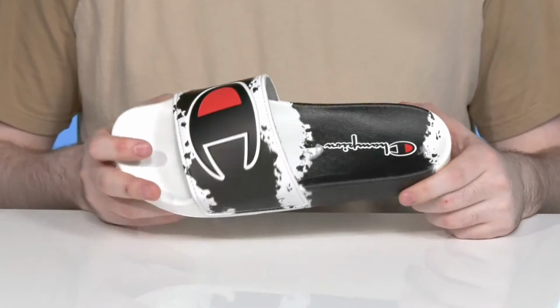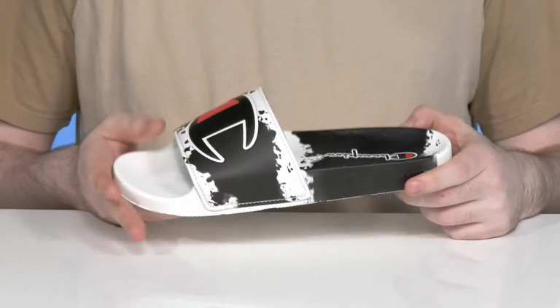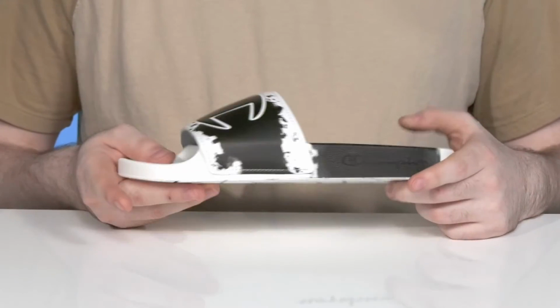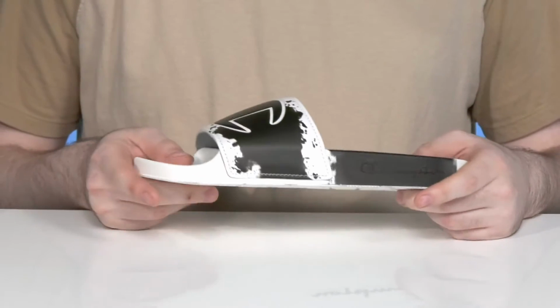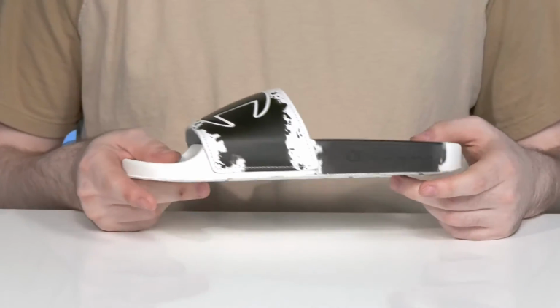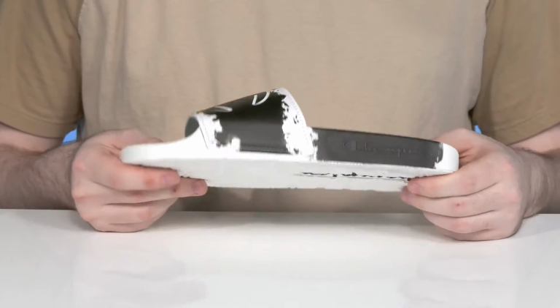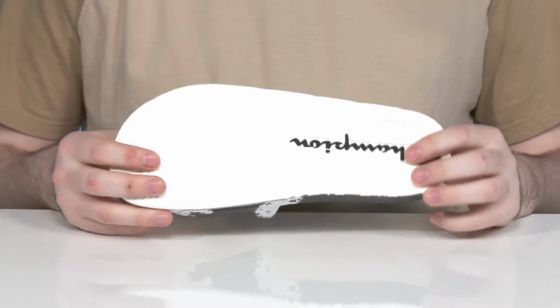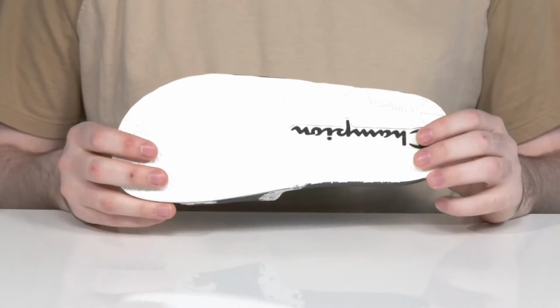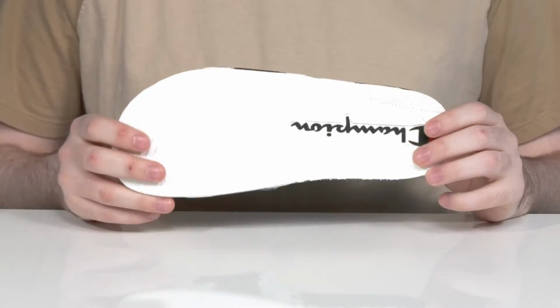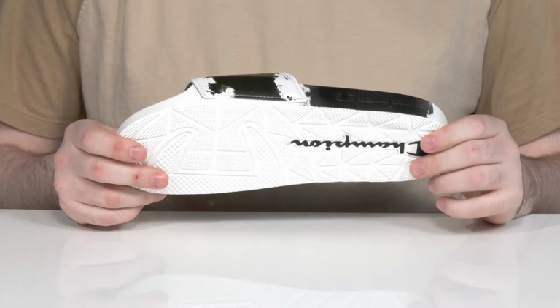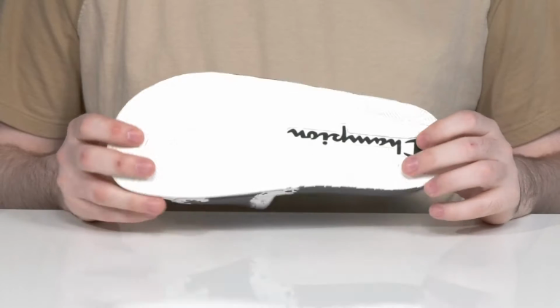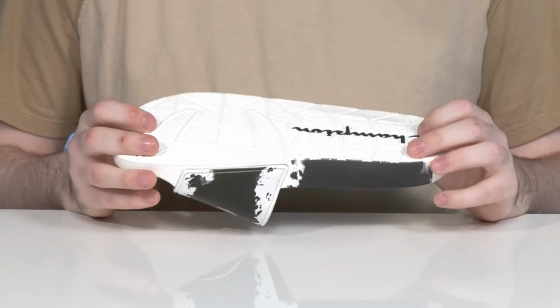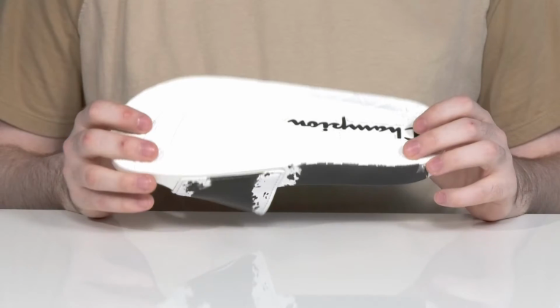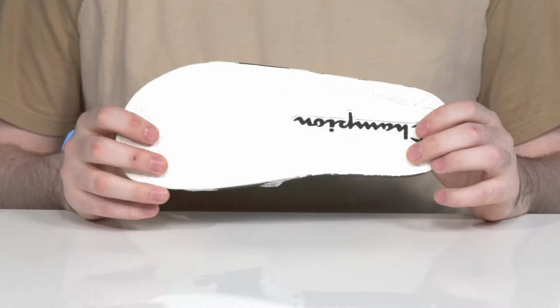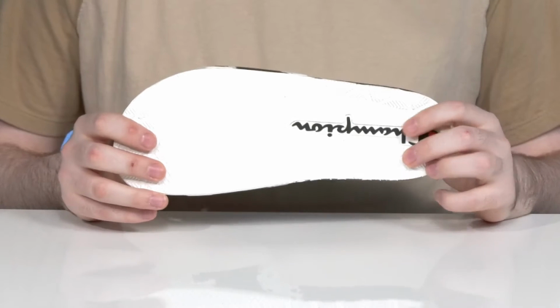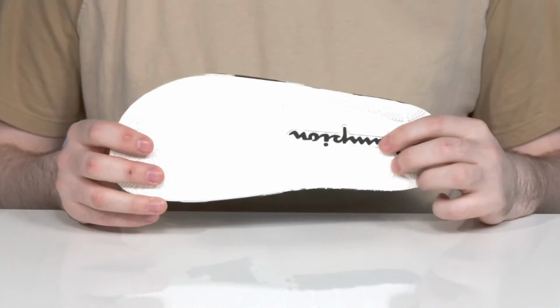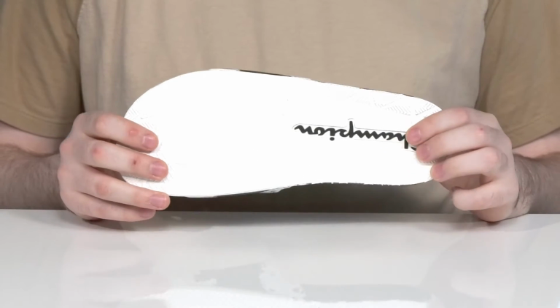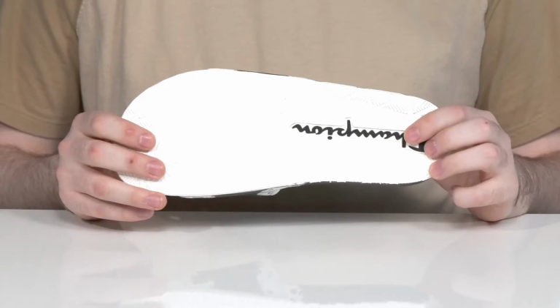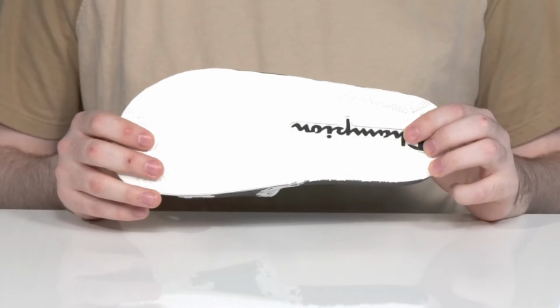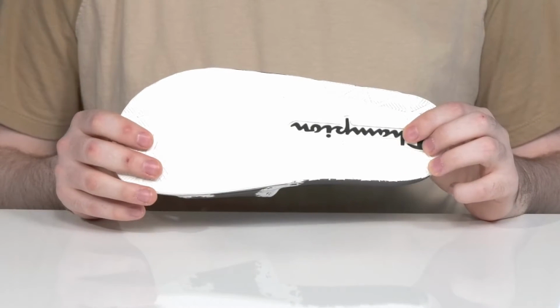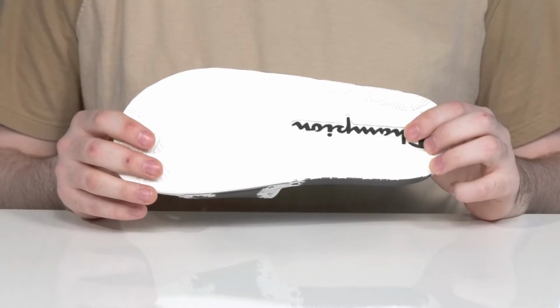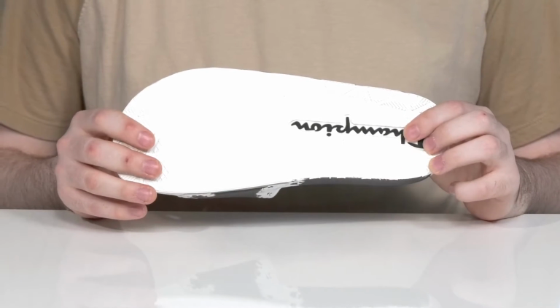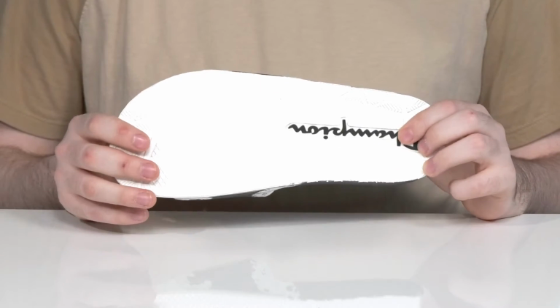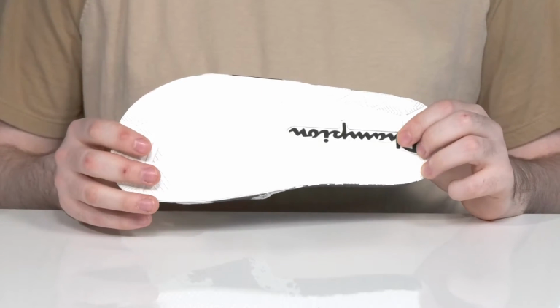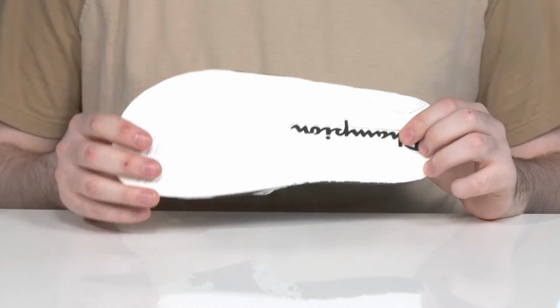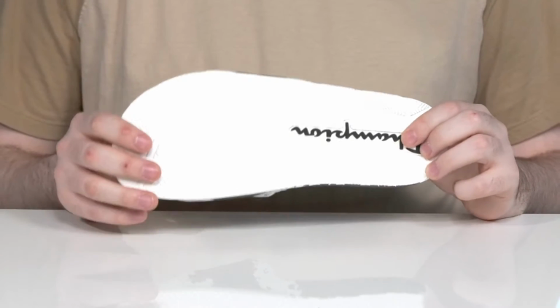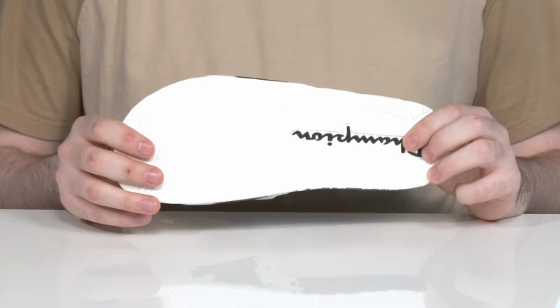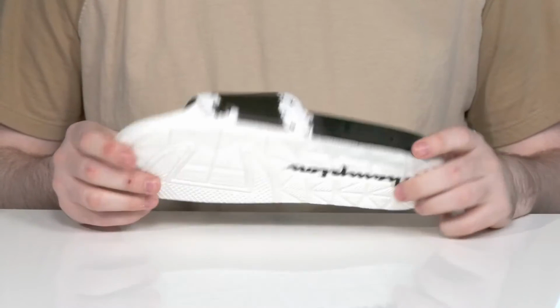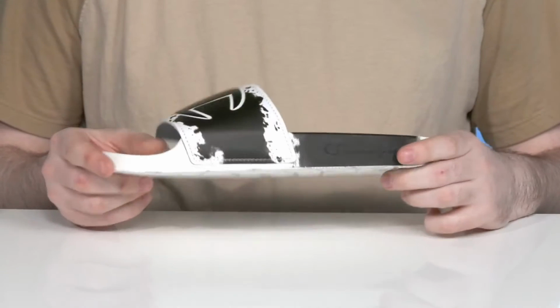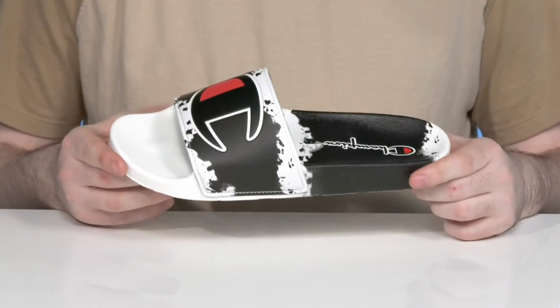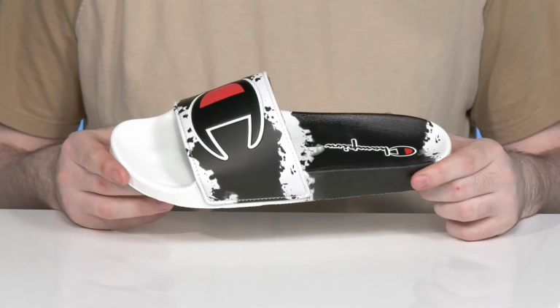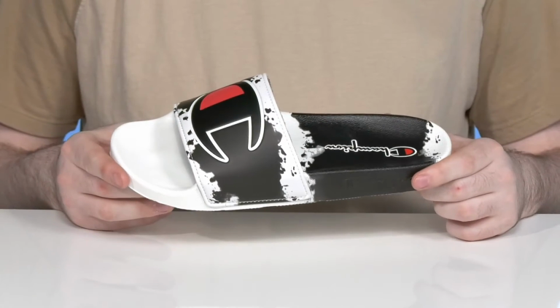This is great for post-workout or post-shower. It has a grippy synthetic rubber outsole underneath to keep you feeling secure.